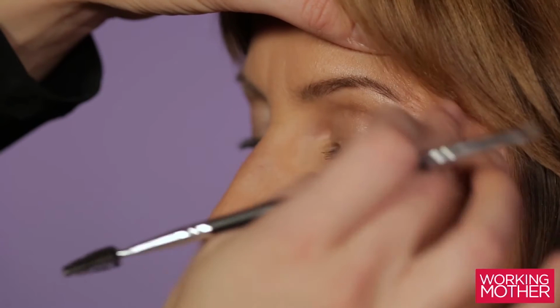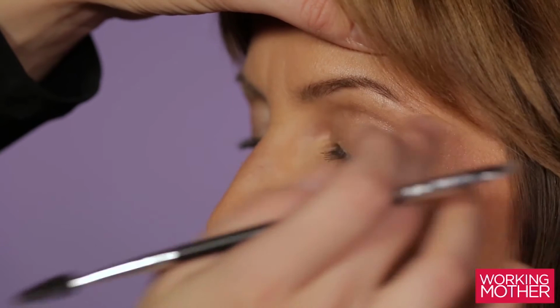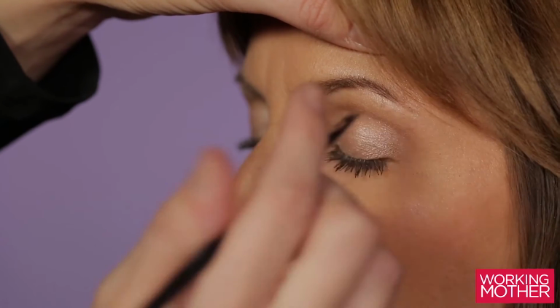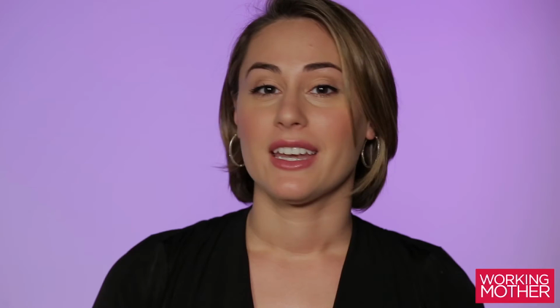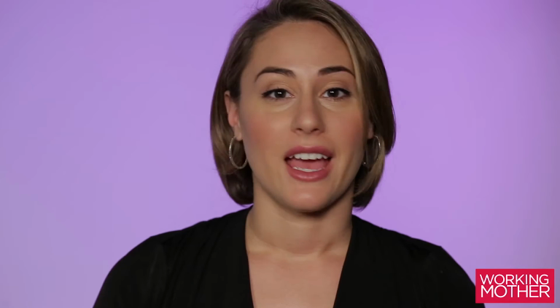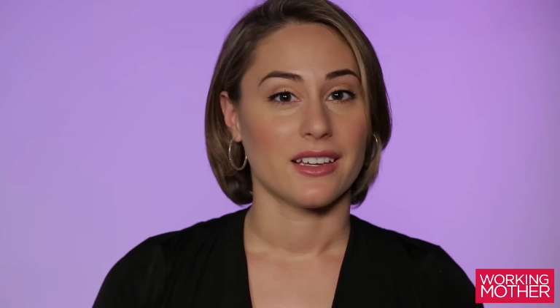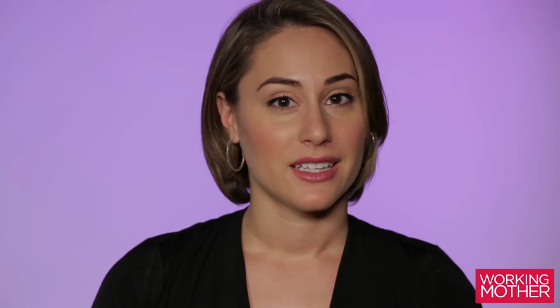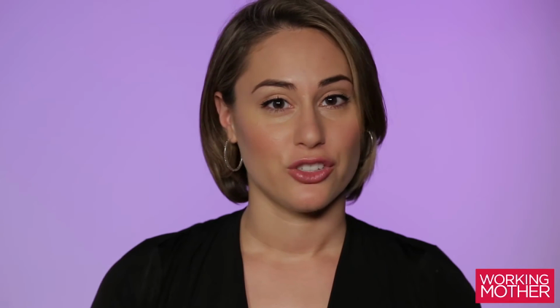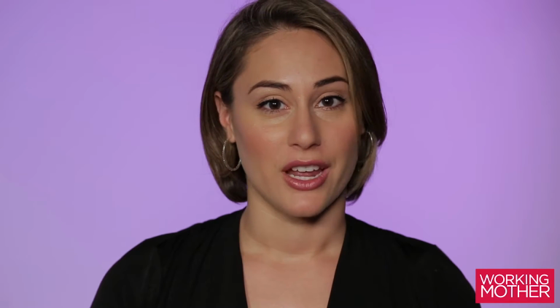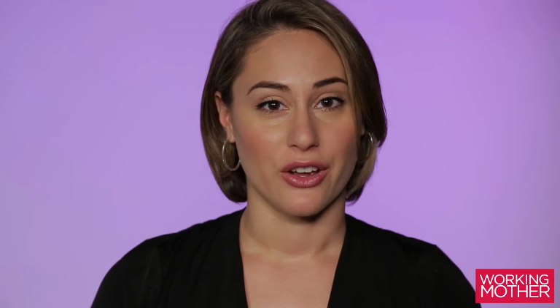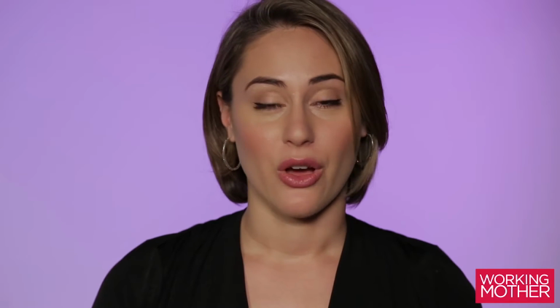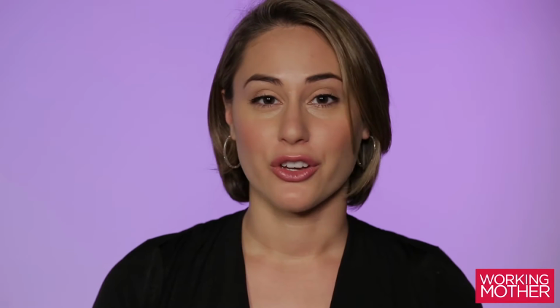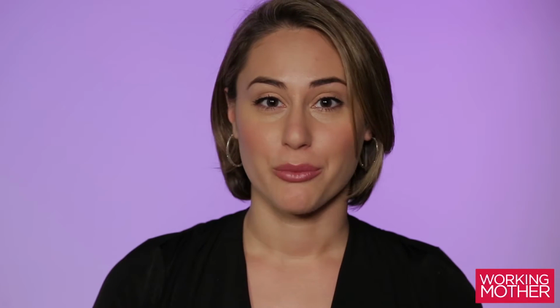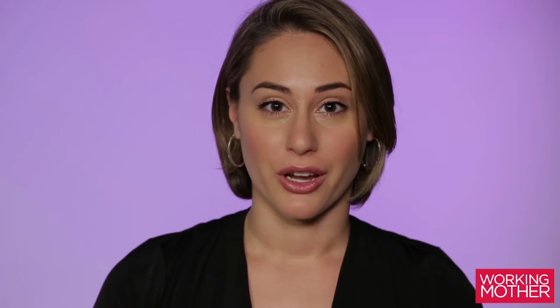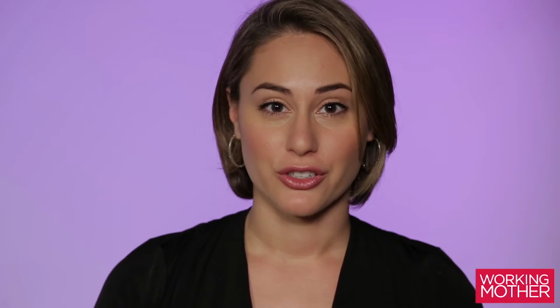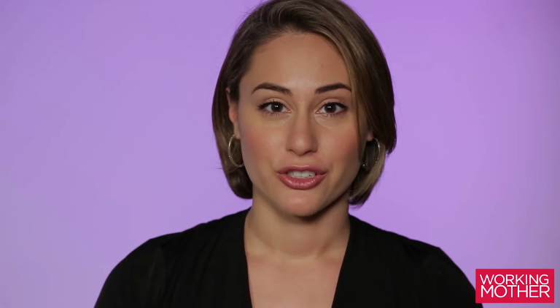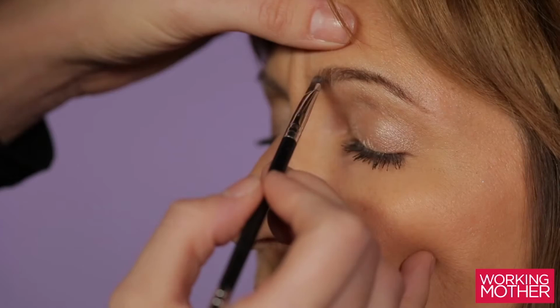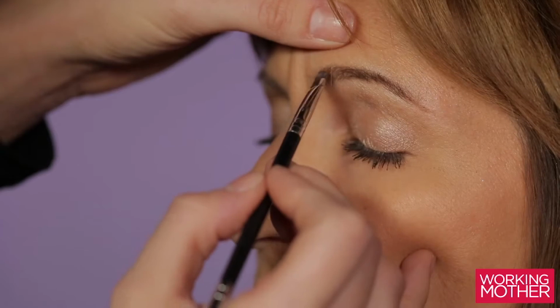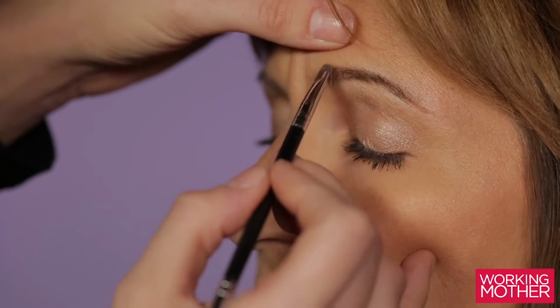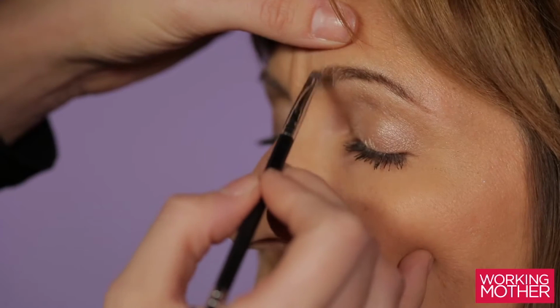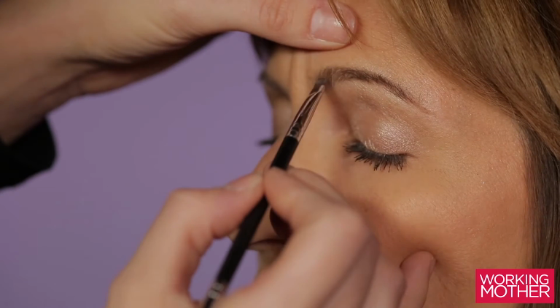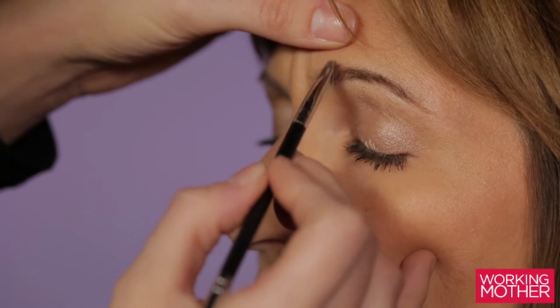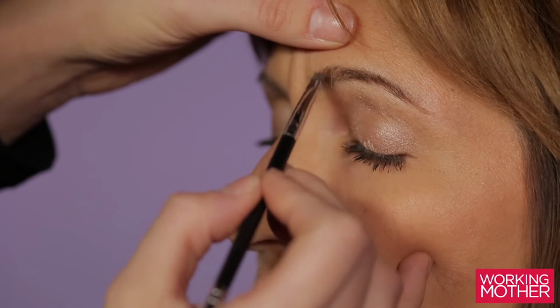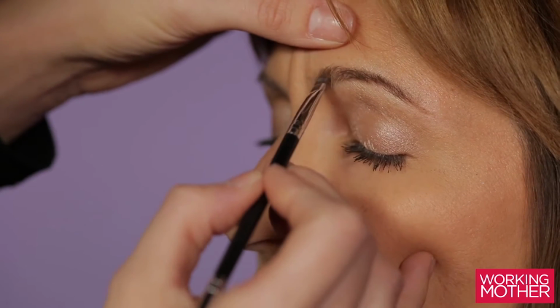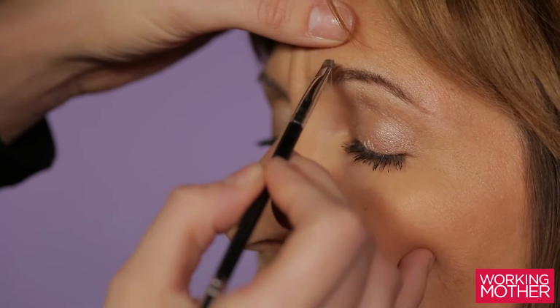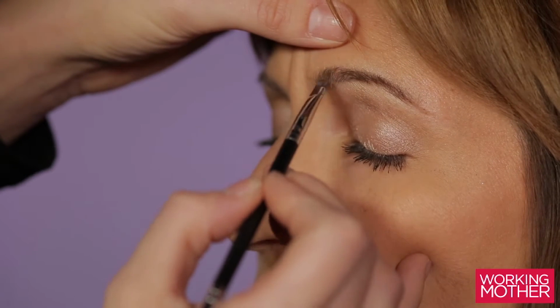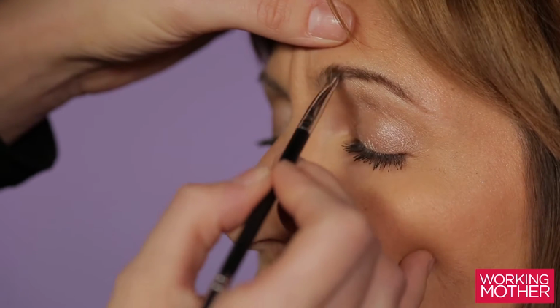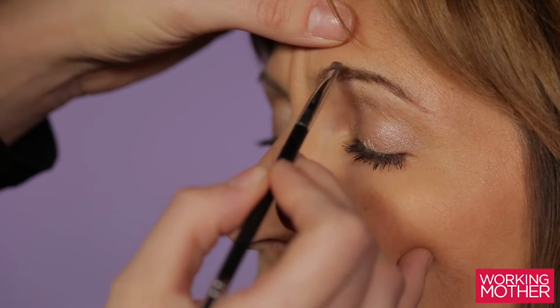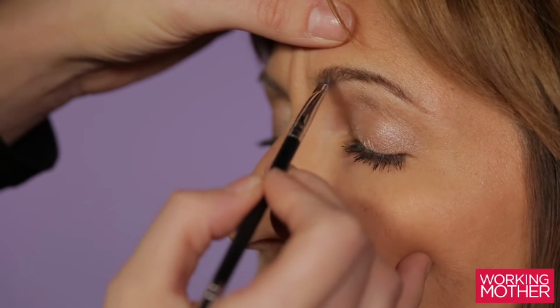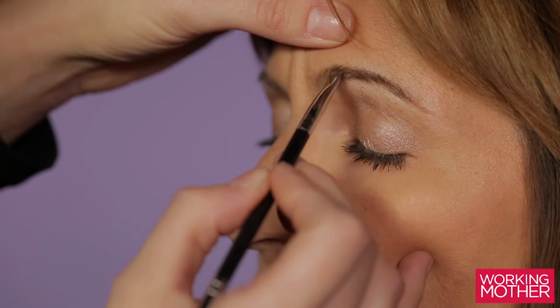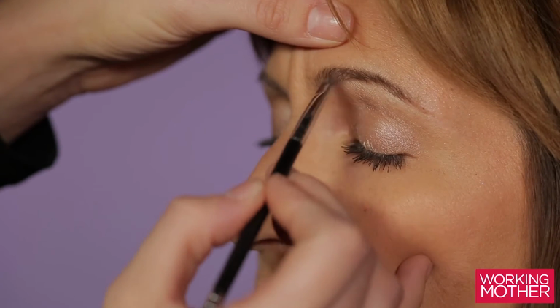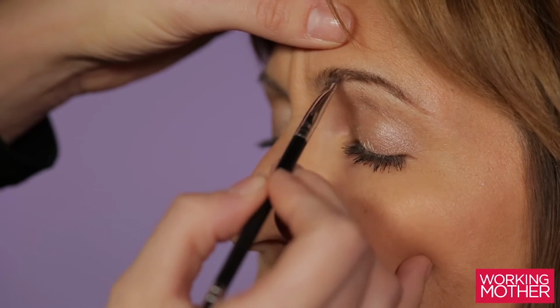With any excess shadow on your brush, move towards the front of your eyebrow.